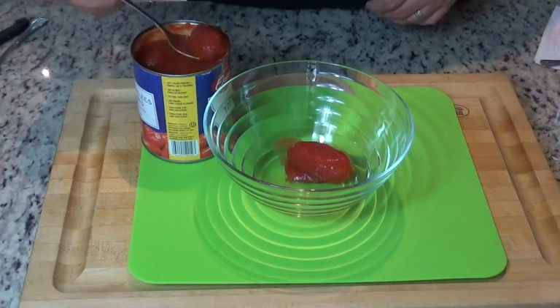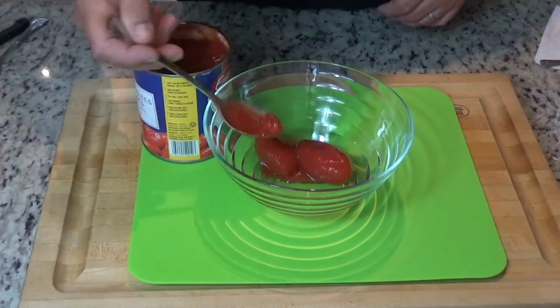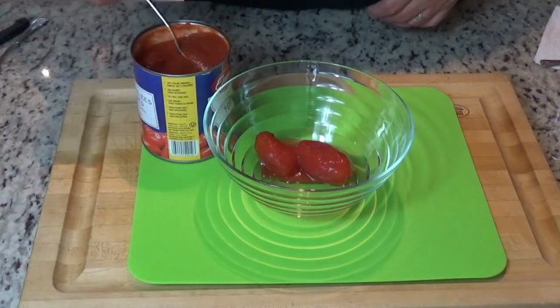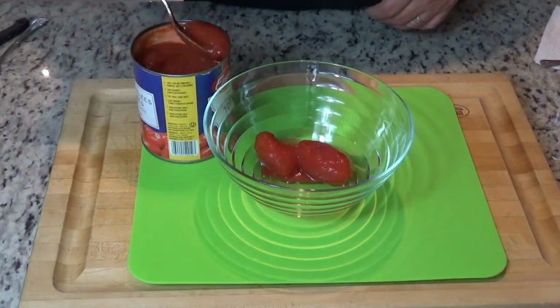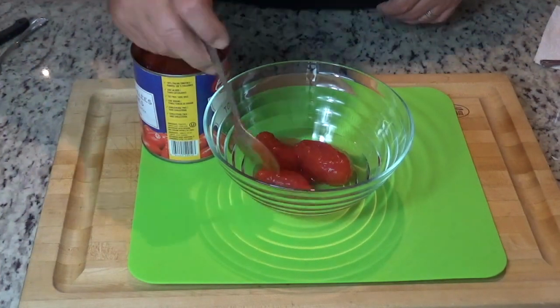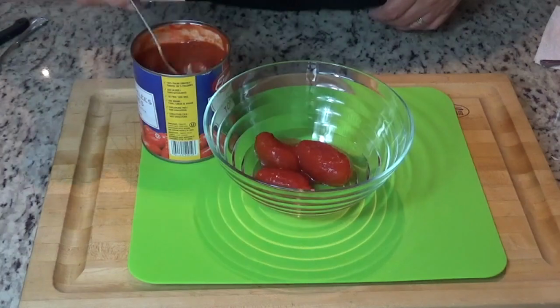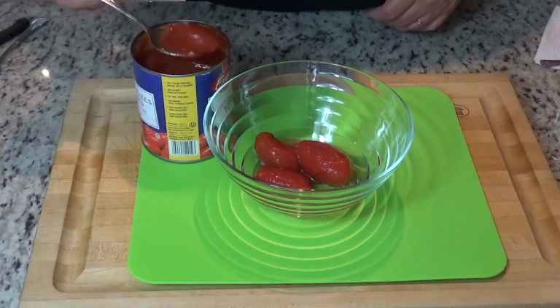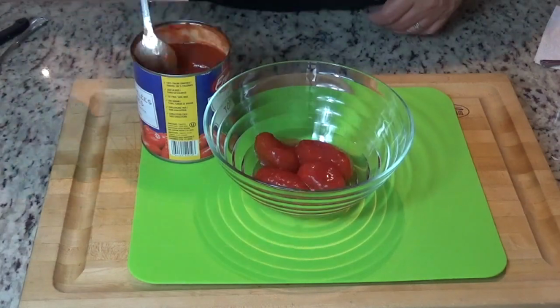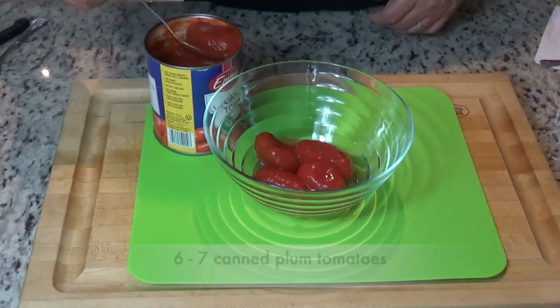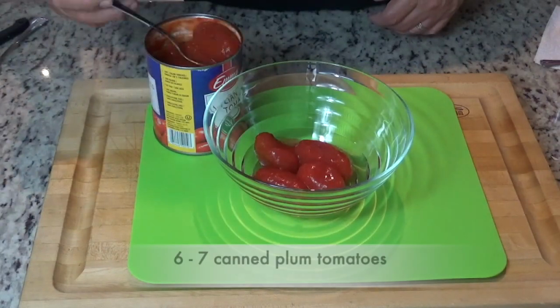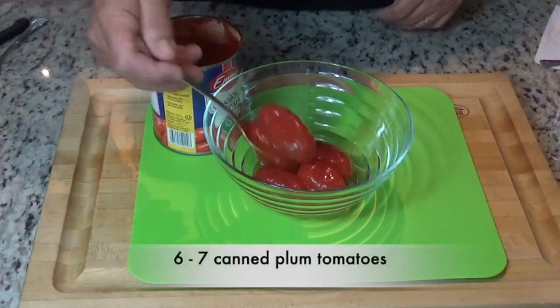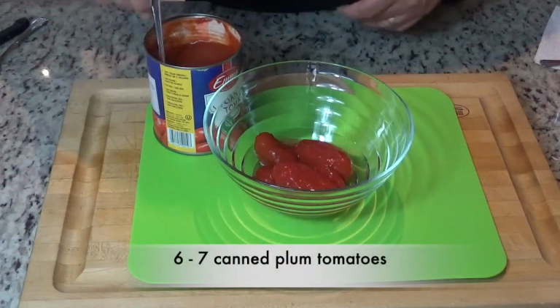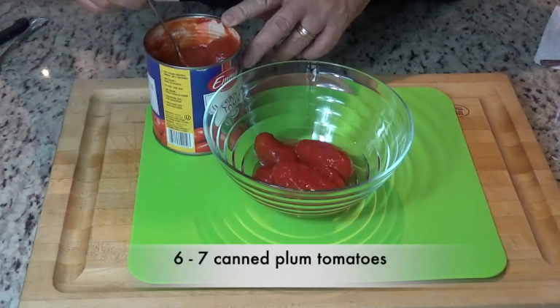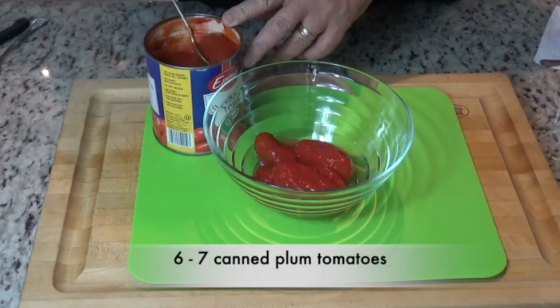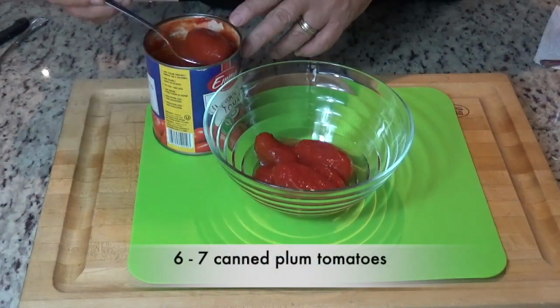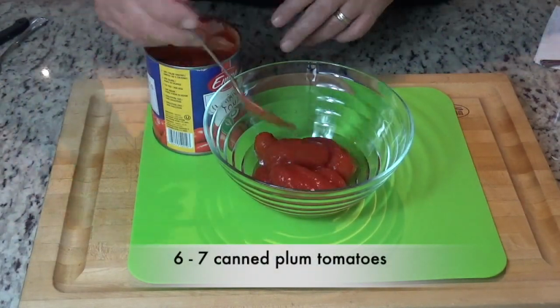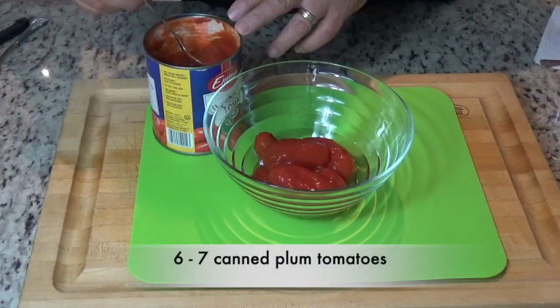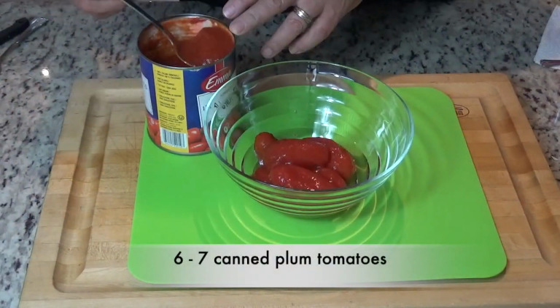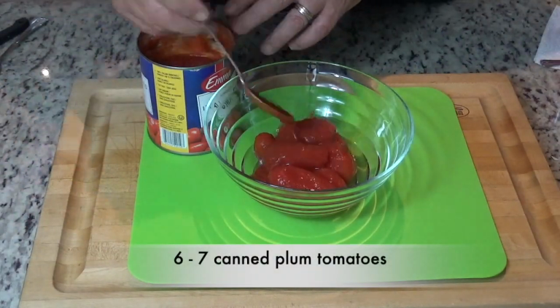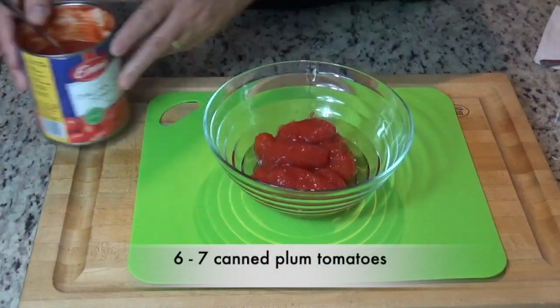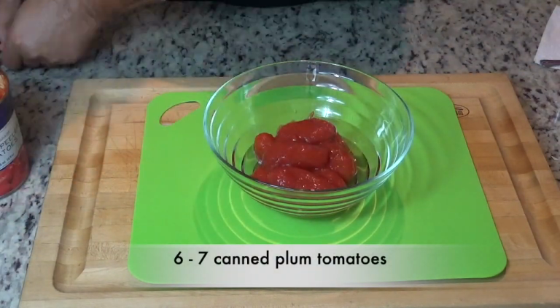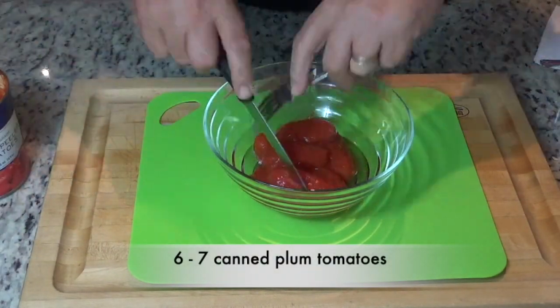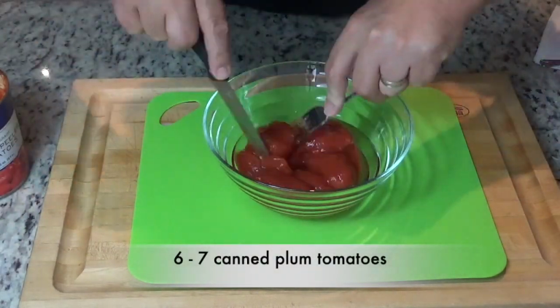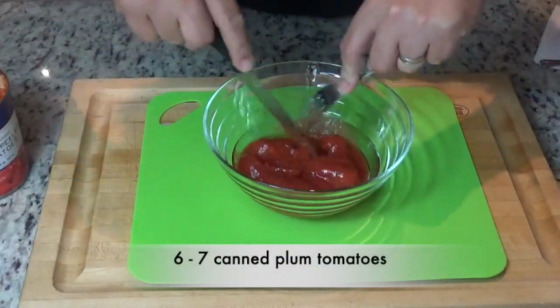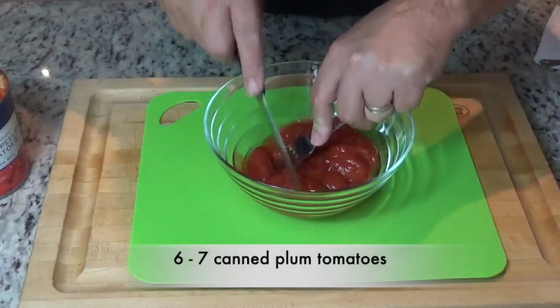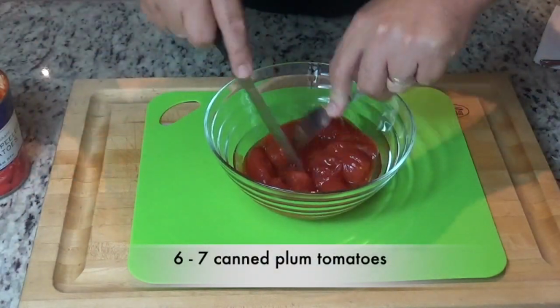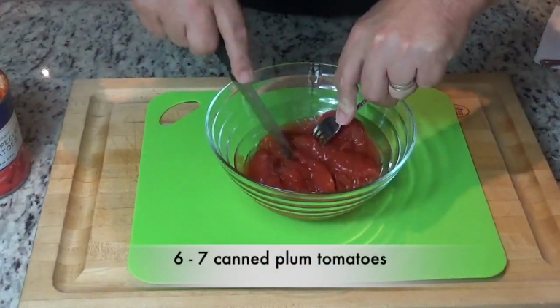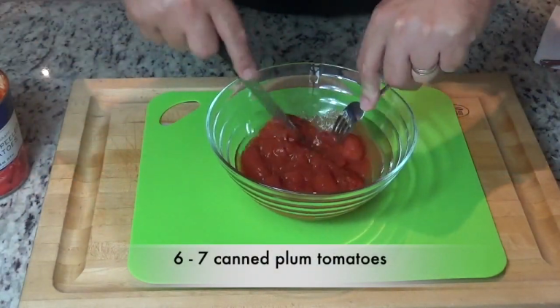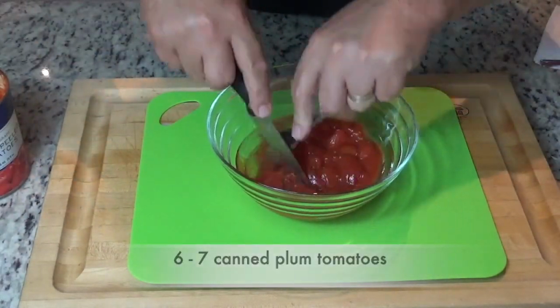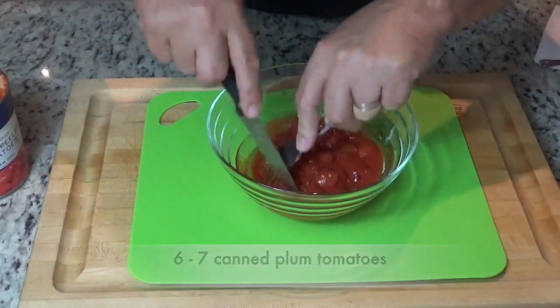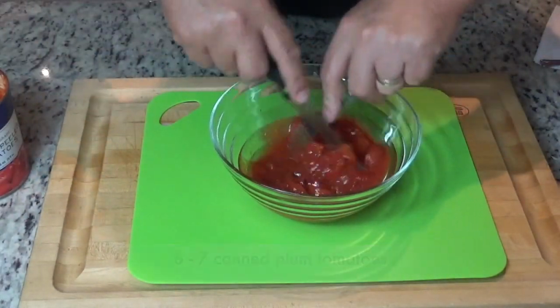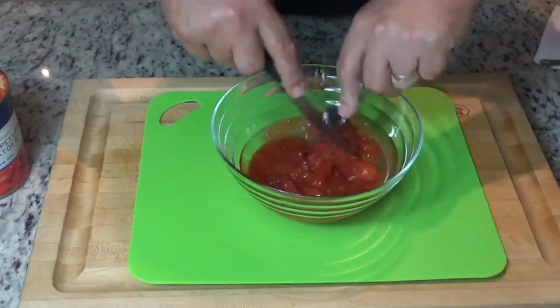Place six or seven canned plum tomatoes in a bowl. Dice them up with a knife and a fork.